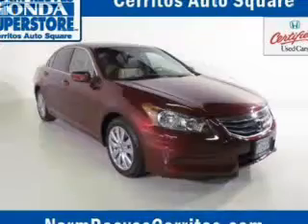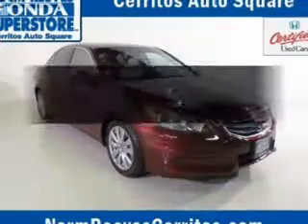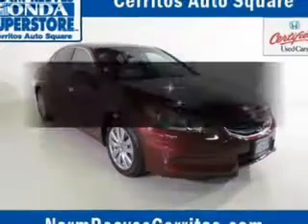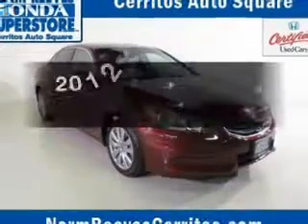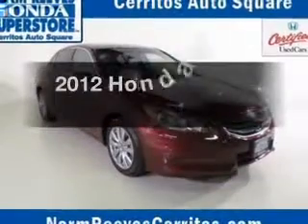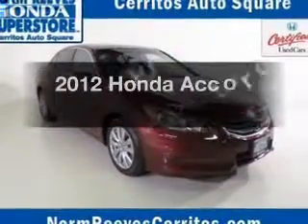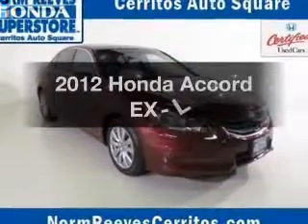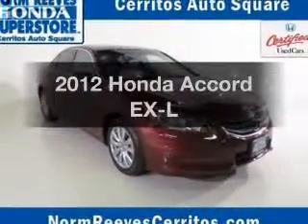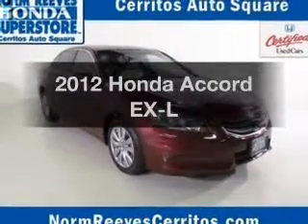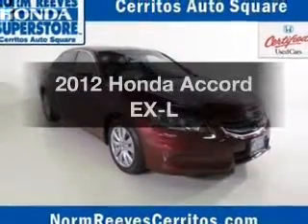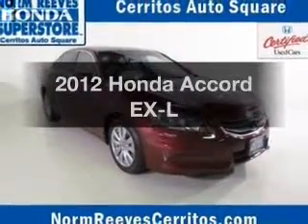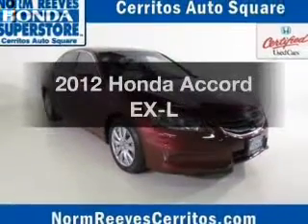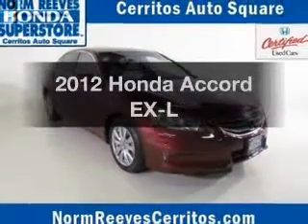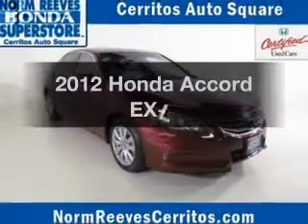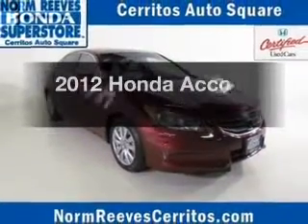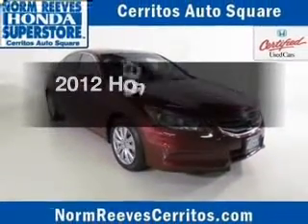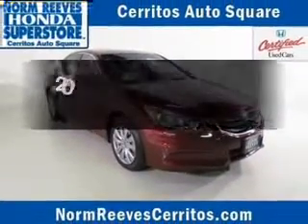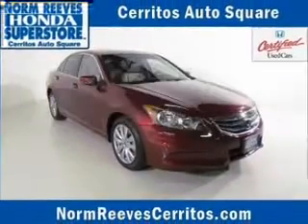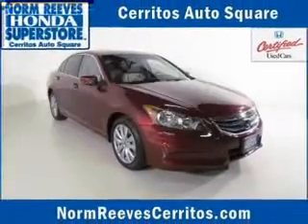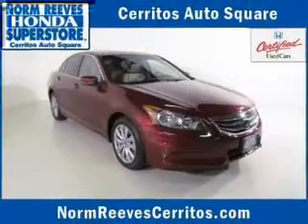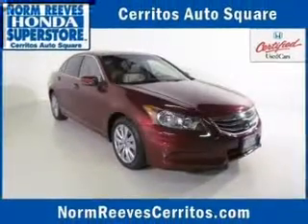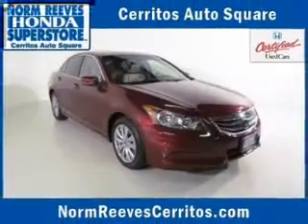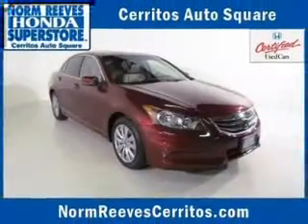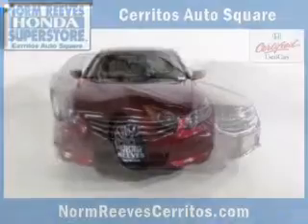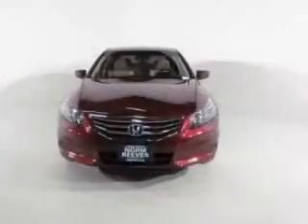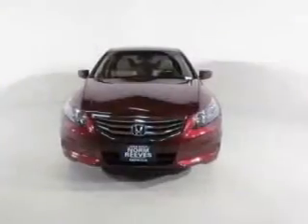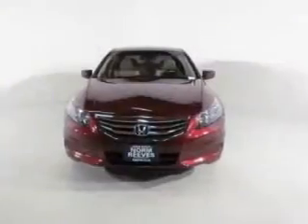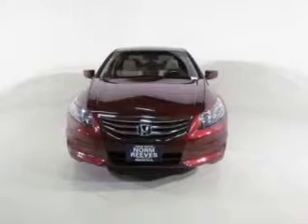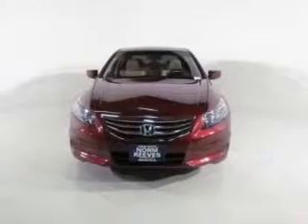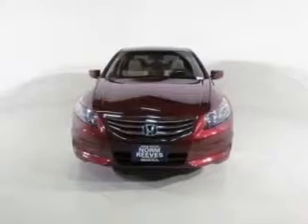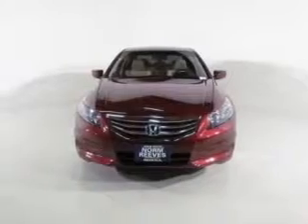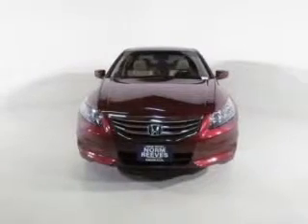Check out this 2012 Honda Accord. If you're looking for a first-rate auto, this one could be yours today.